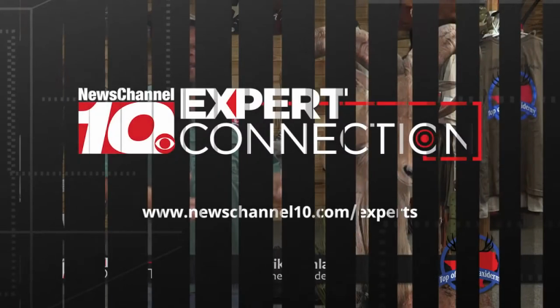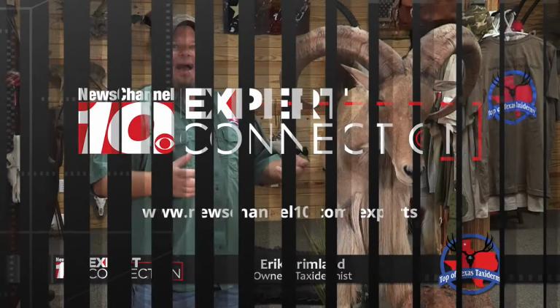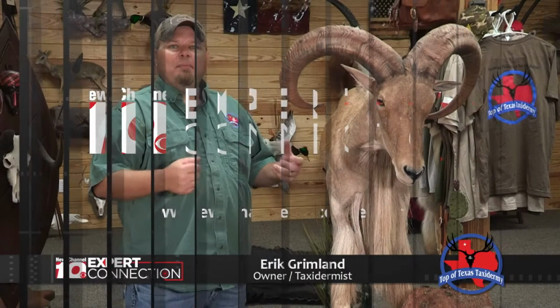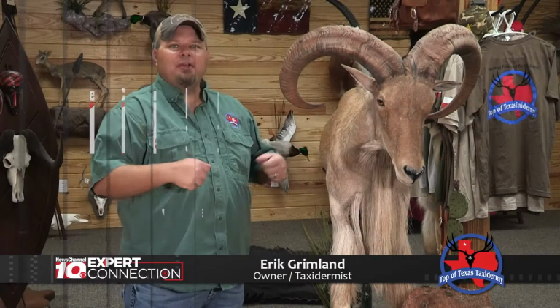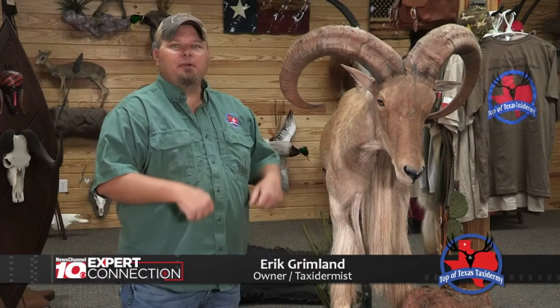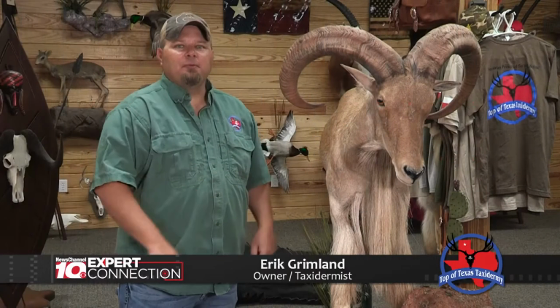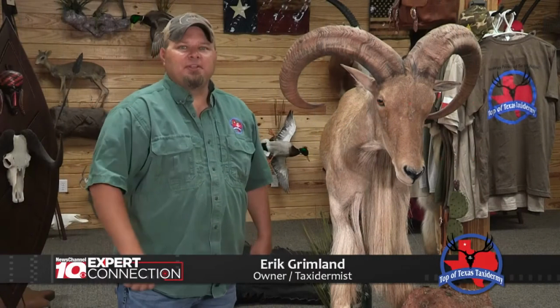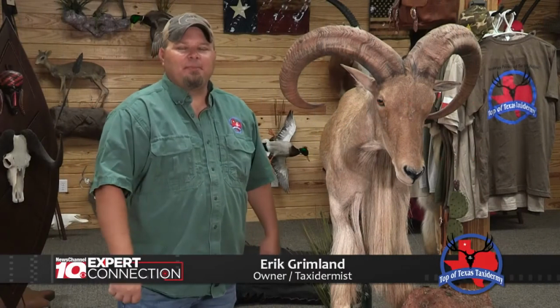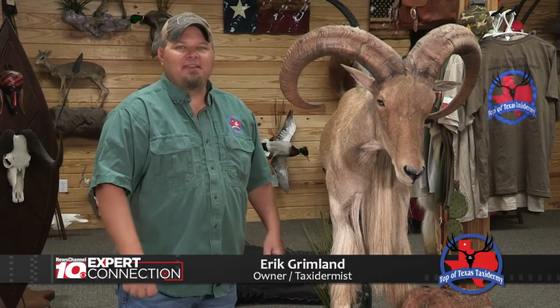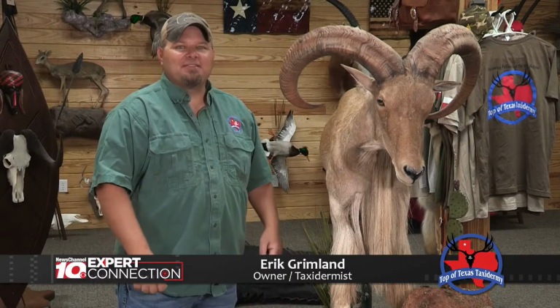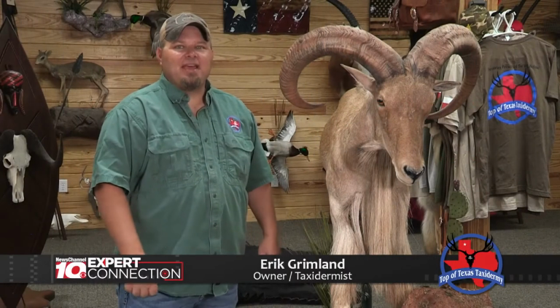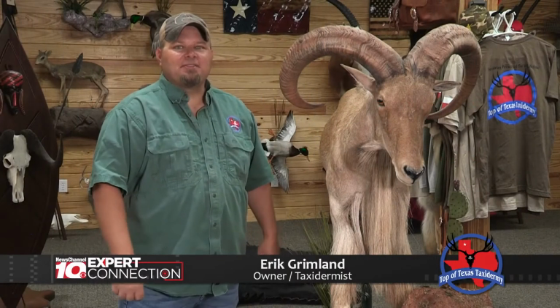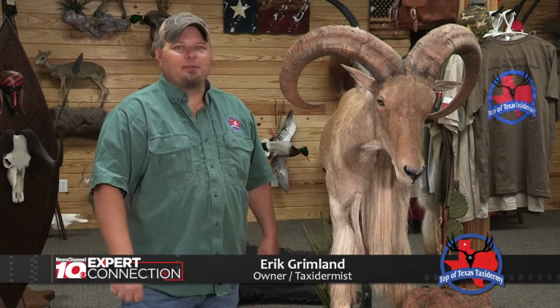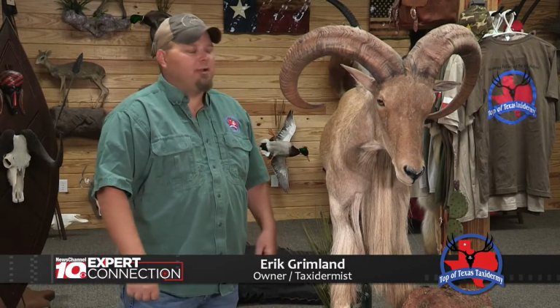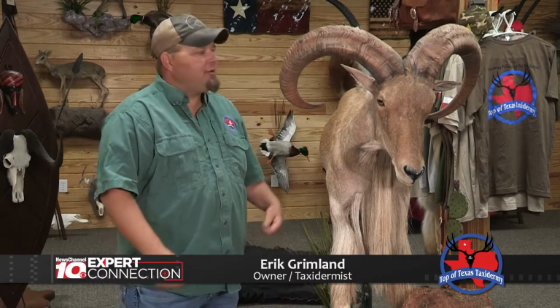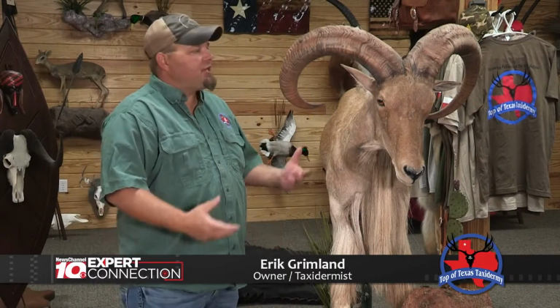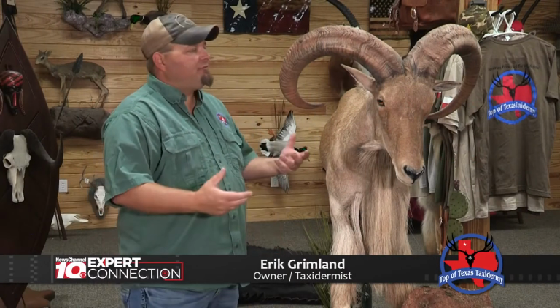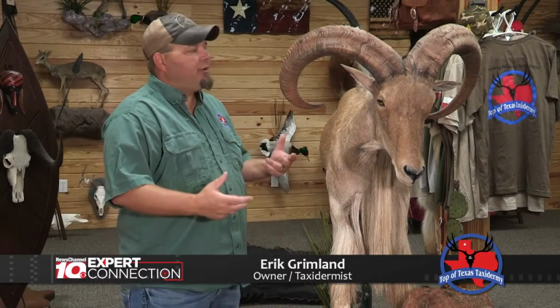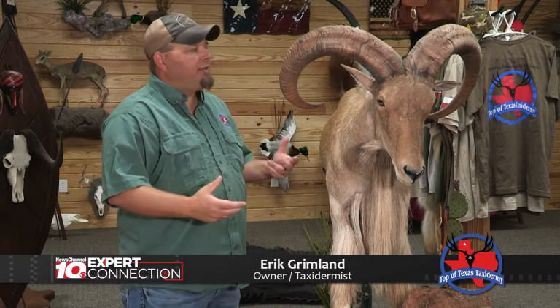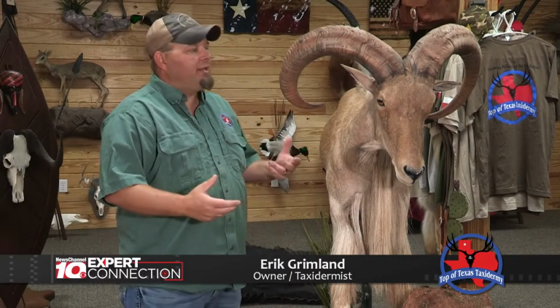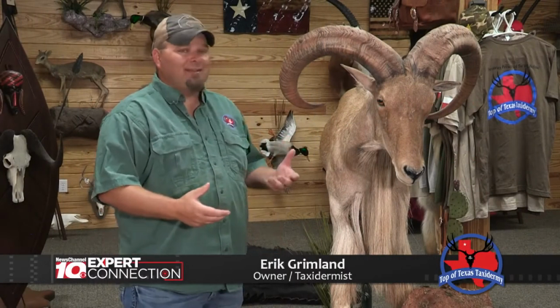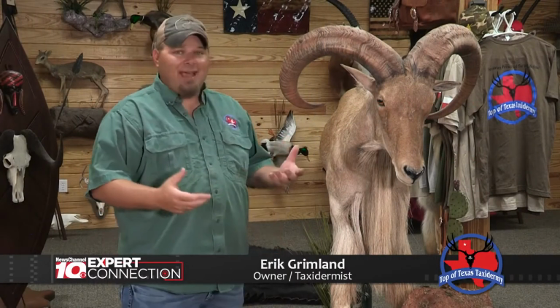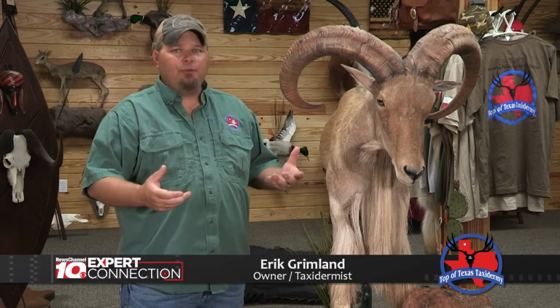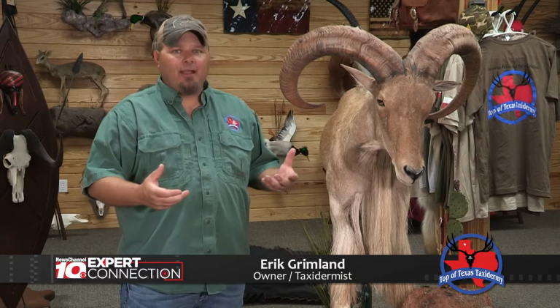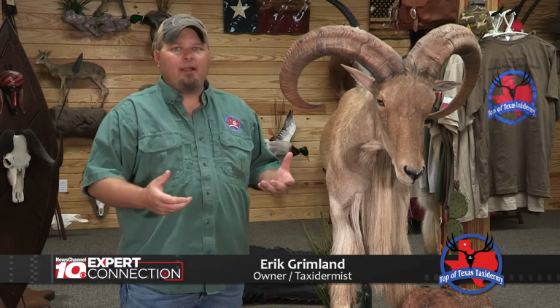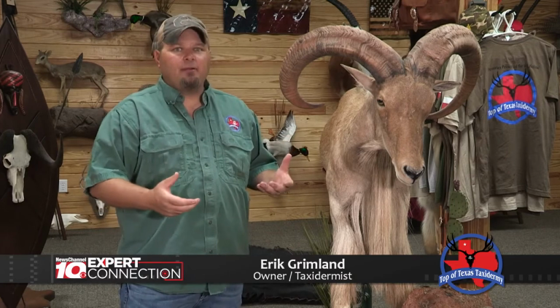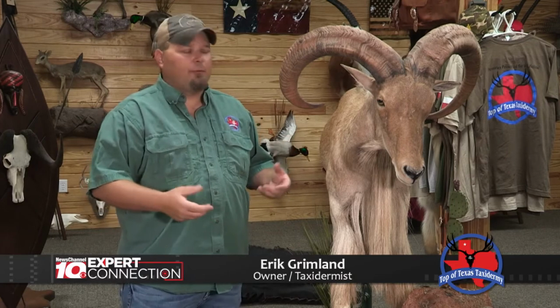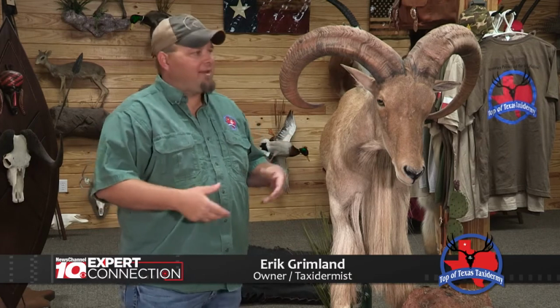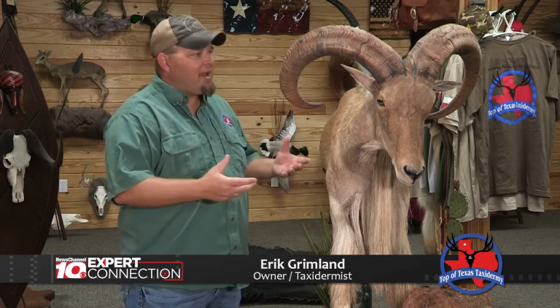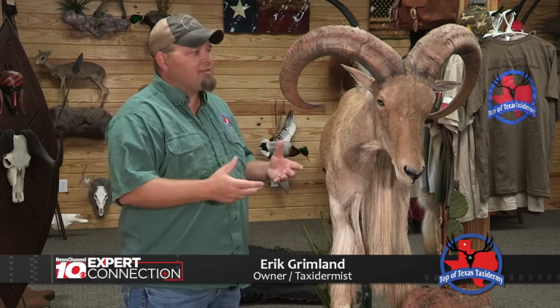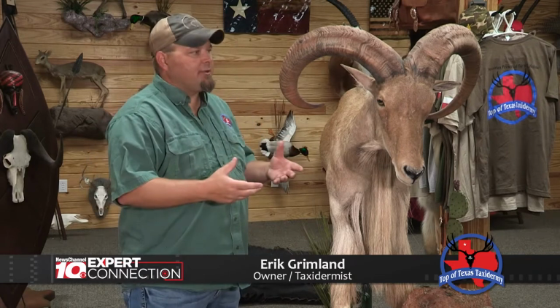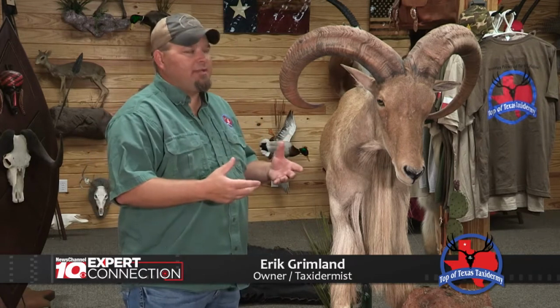I'm Eric Grimlin with Top of Texas Taxidermy. A question I frequently get is how do I care for my taxidermy?